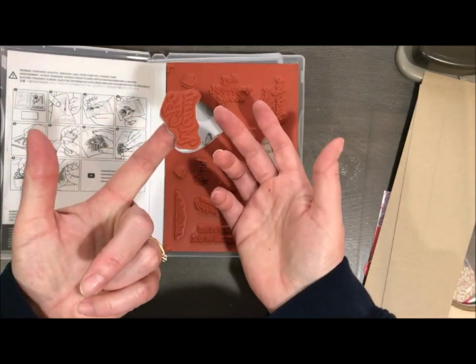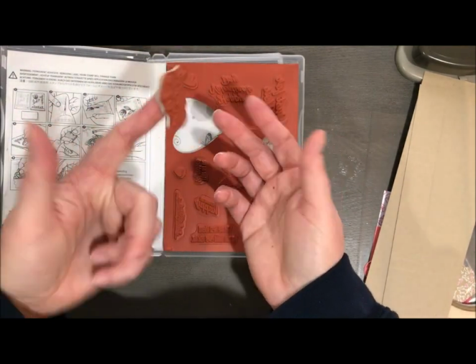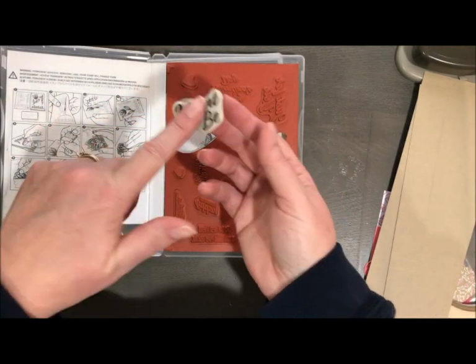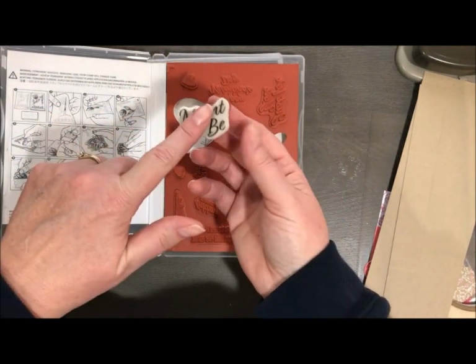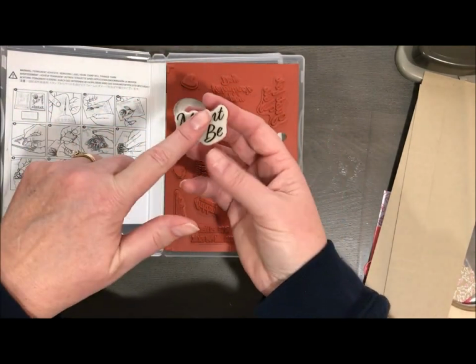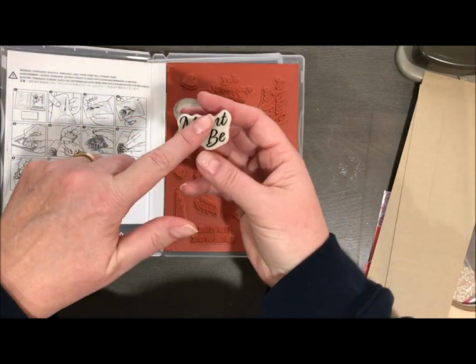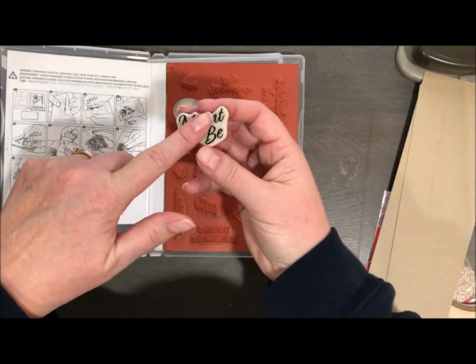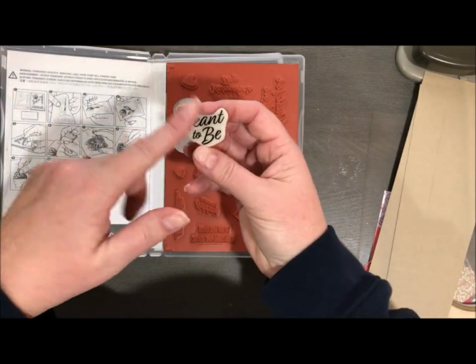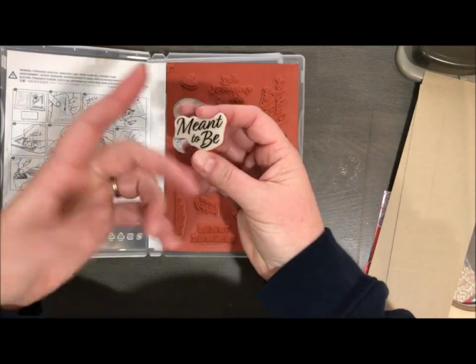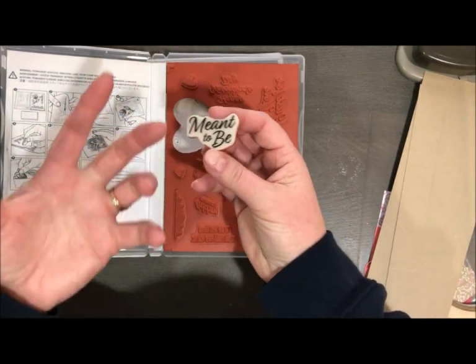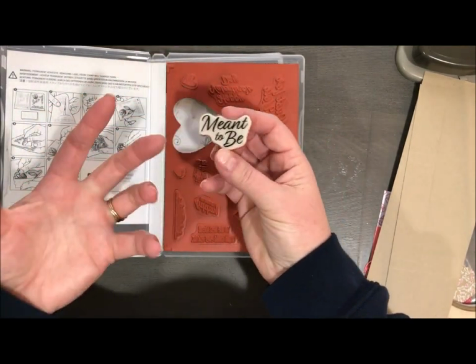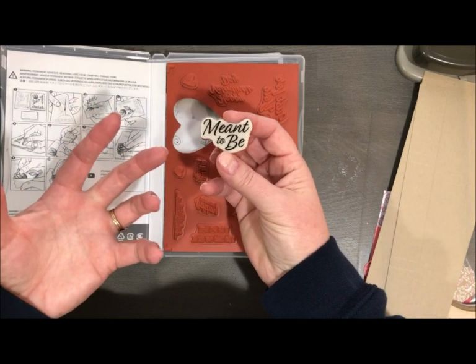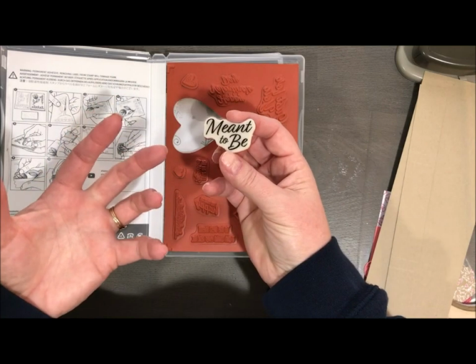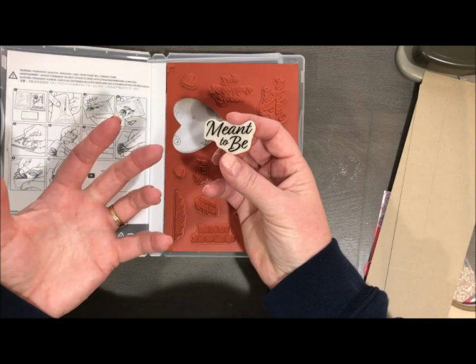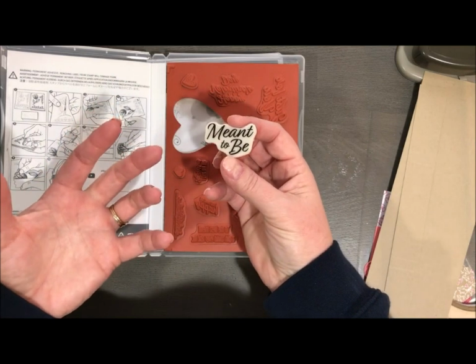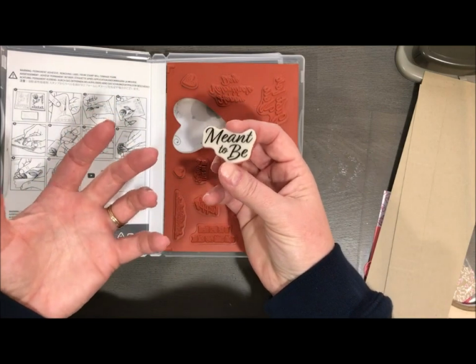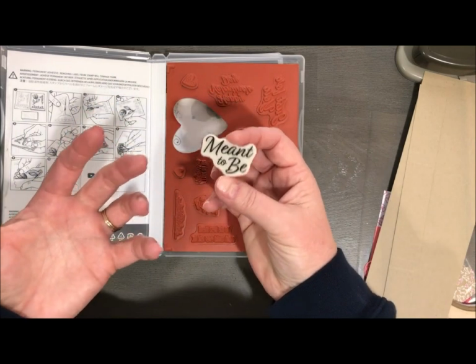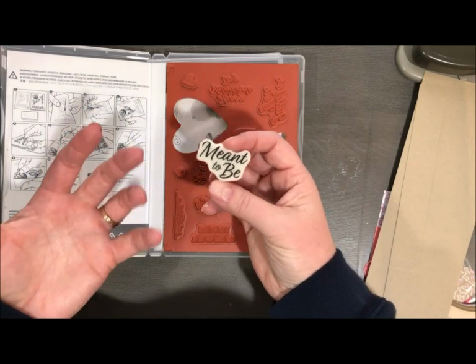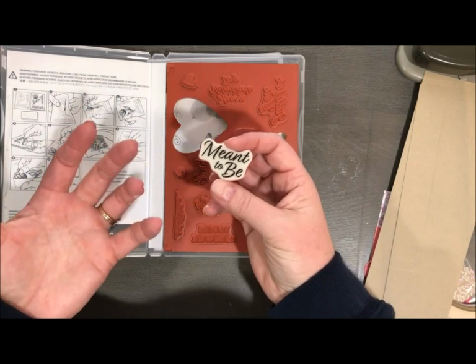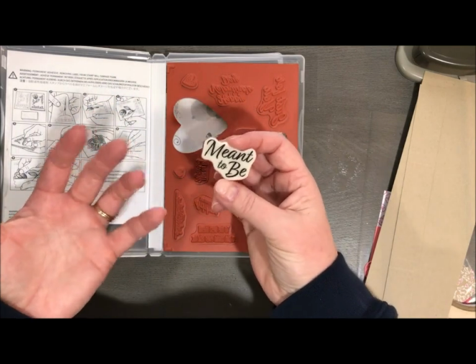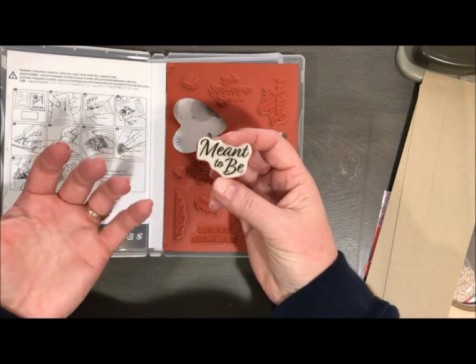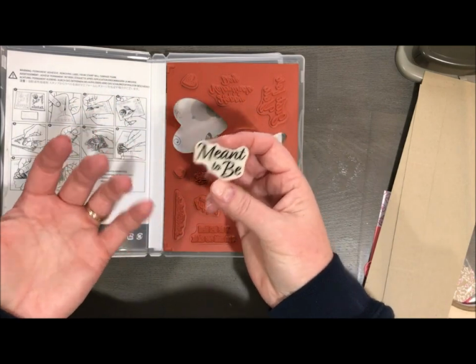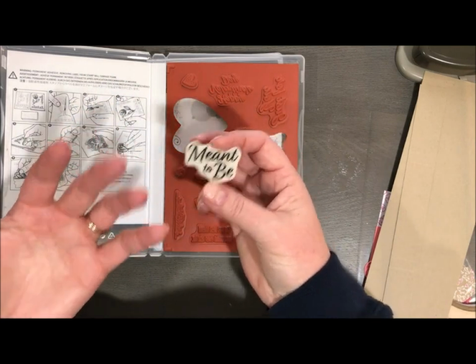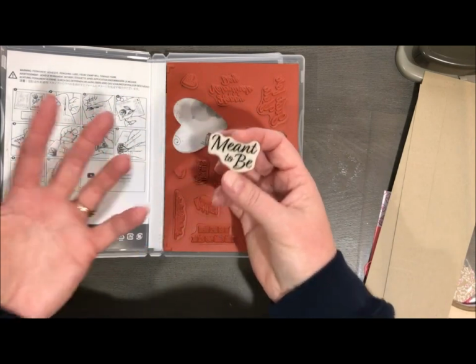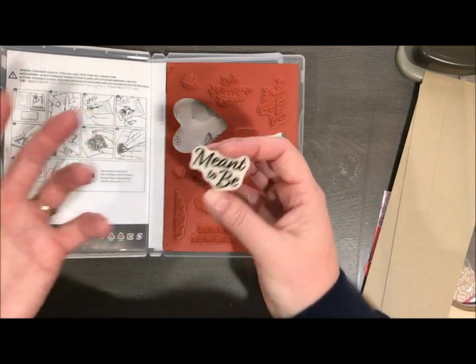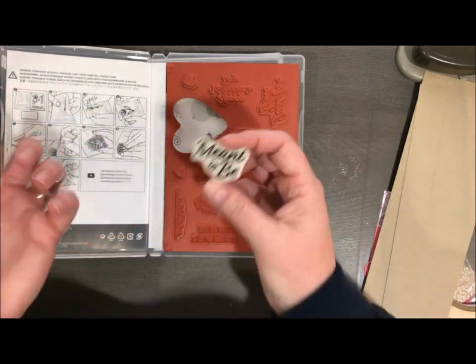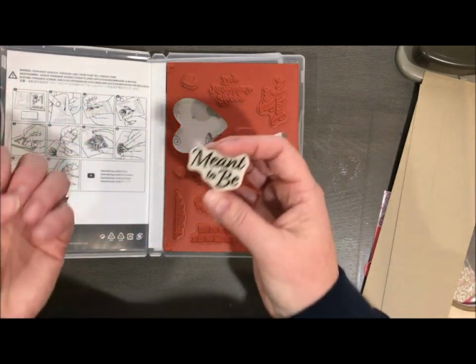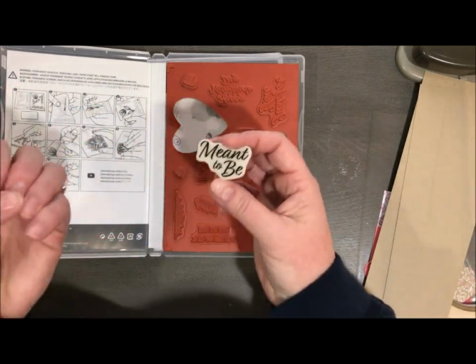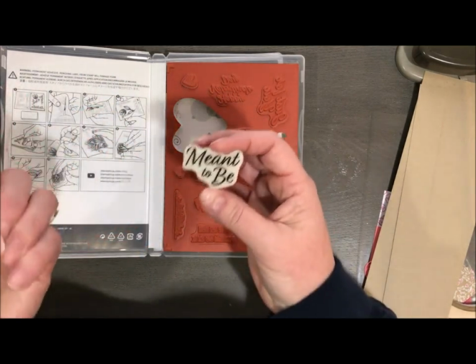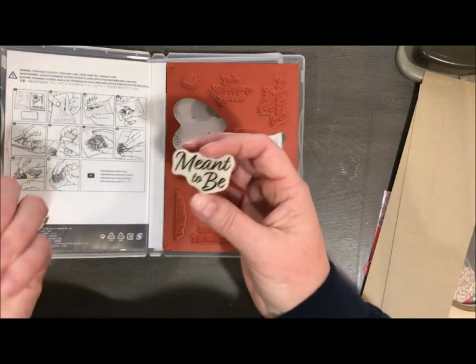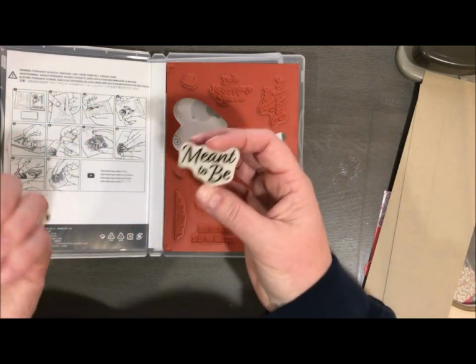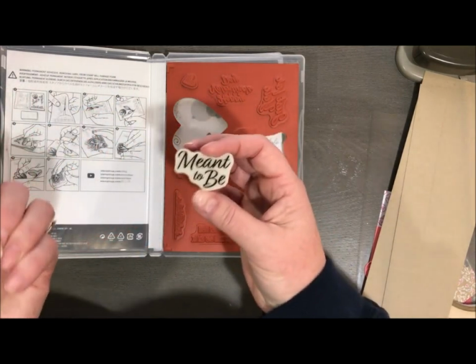This cling is very, very sticky. So now we're not going to have our stamps falling off of our blocks anymore.